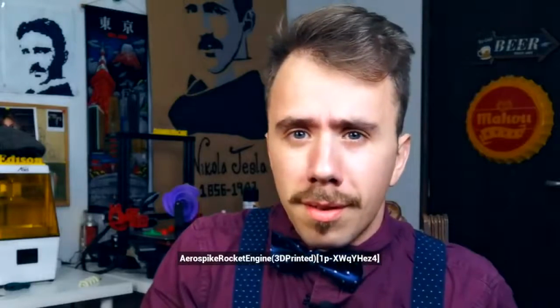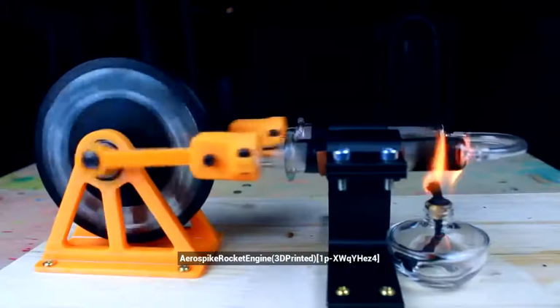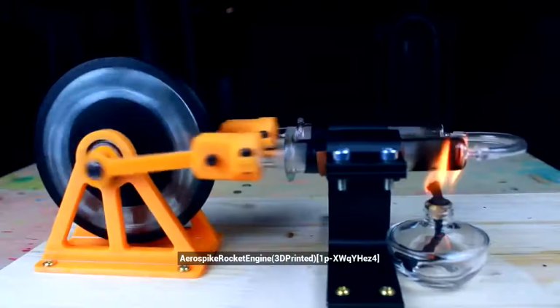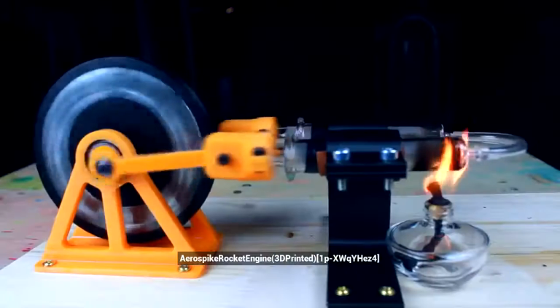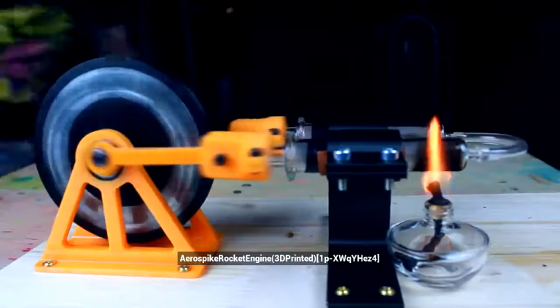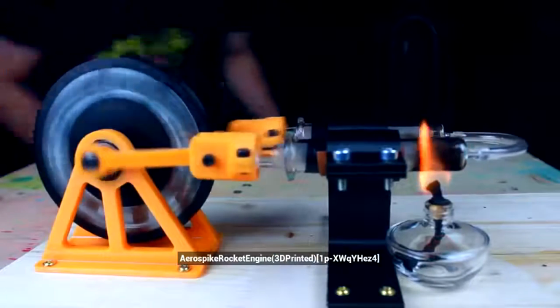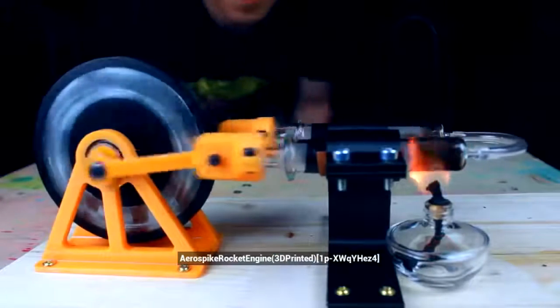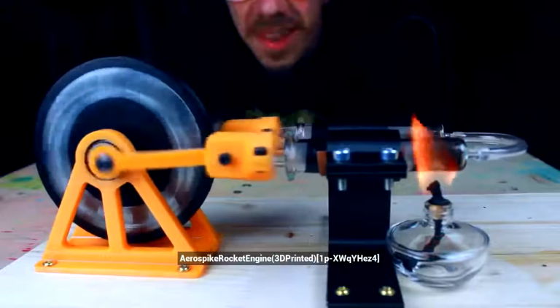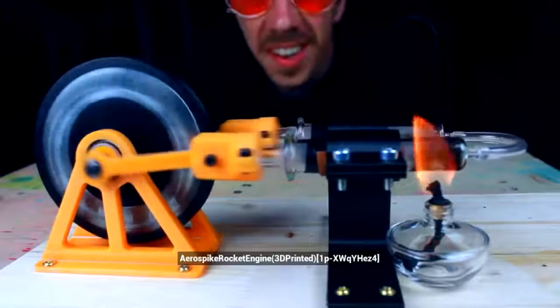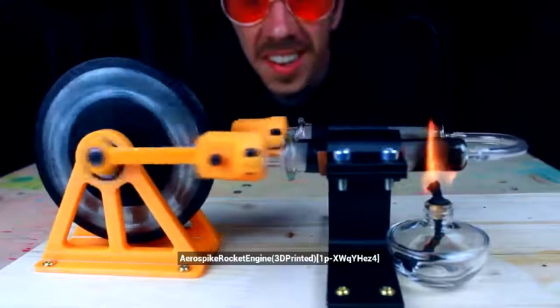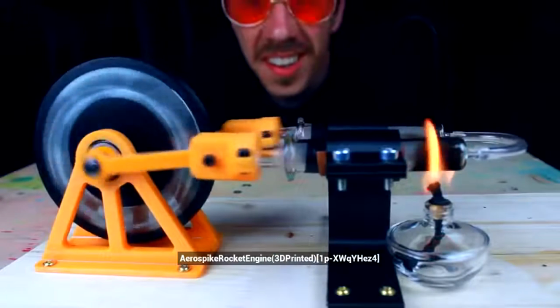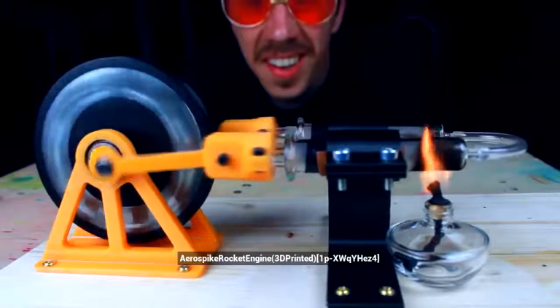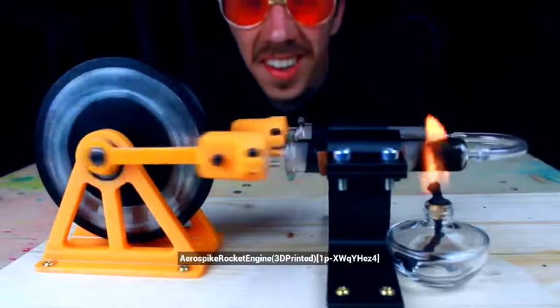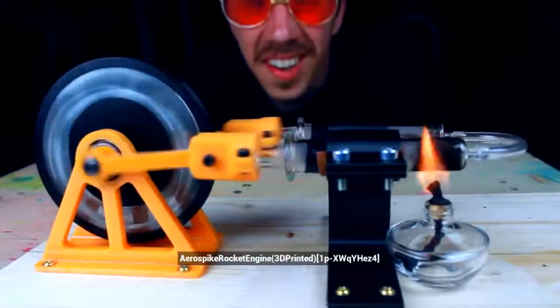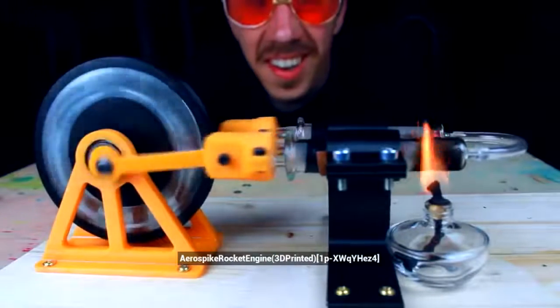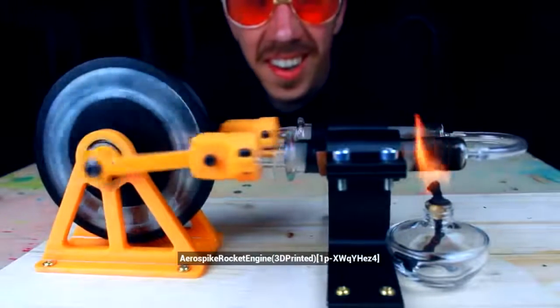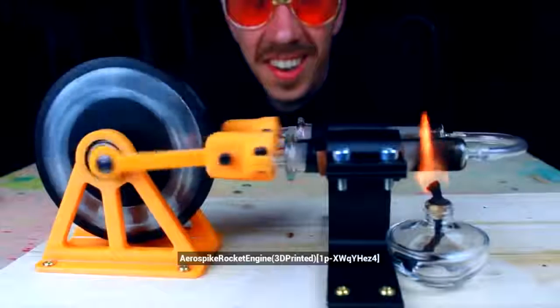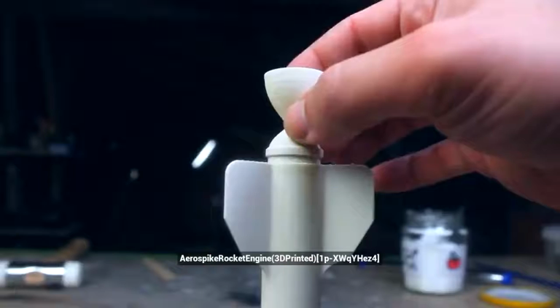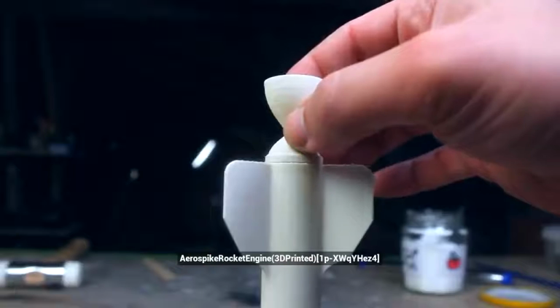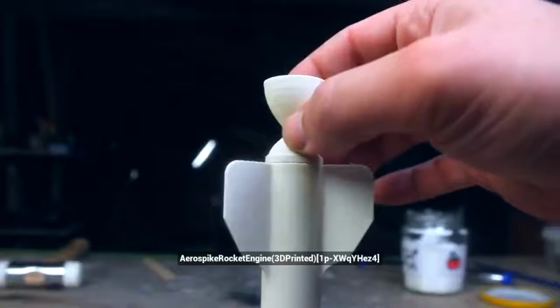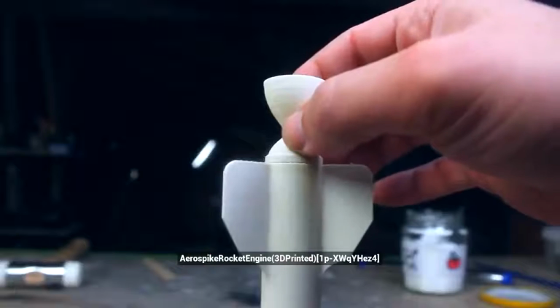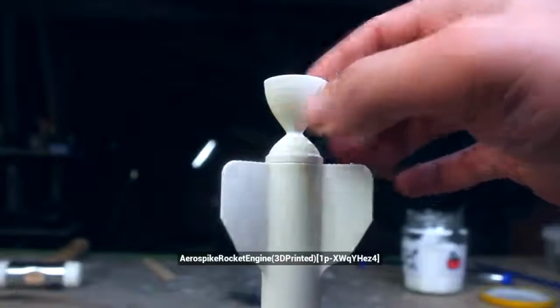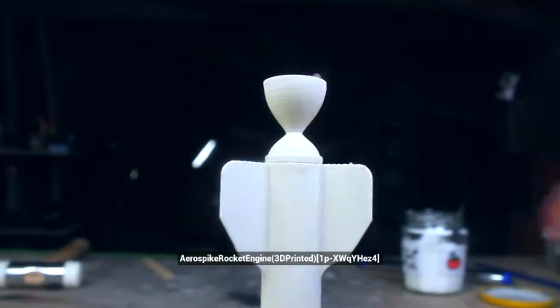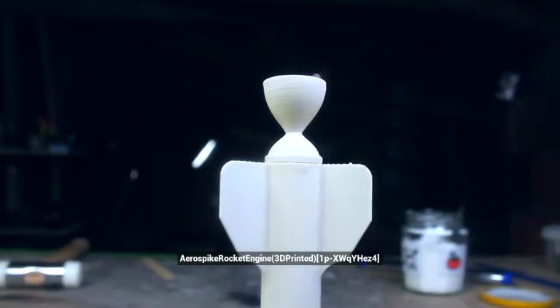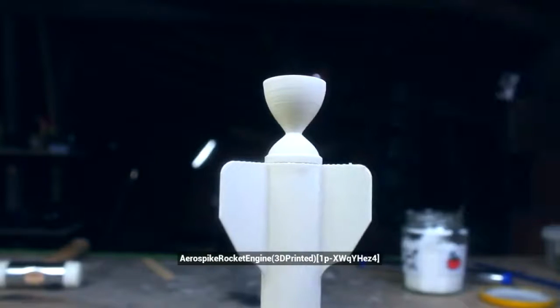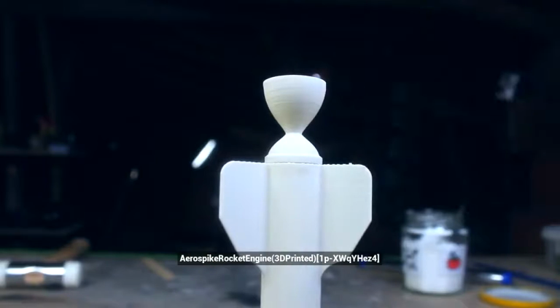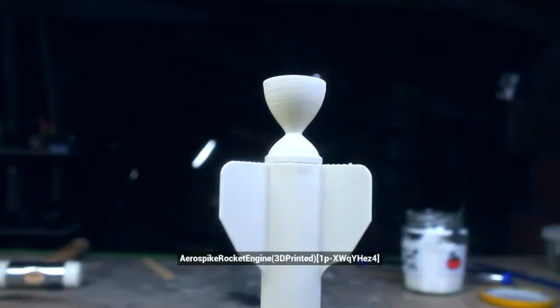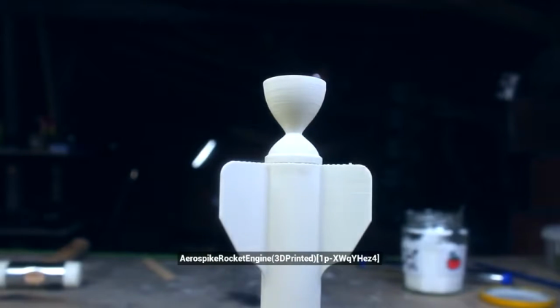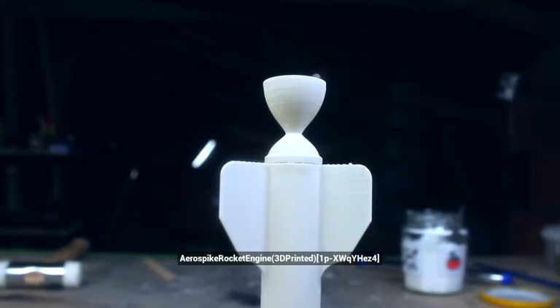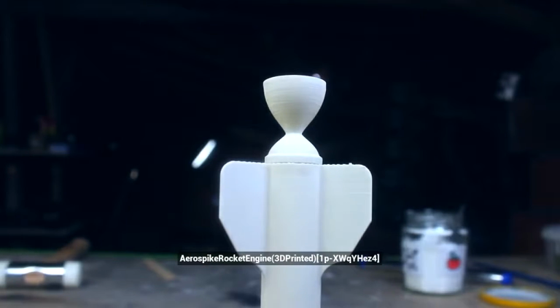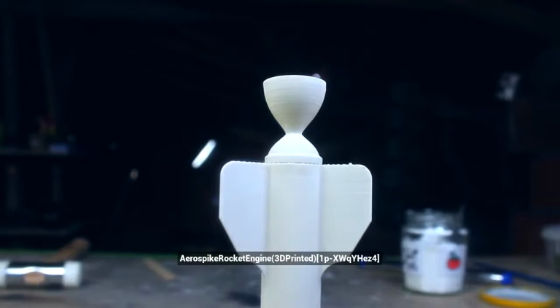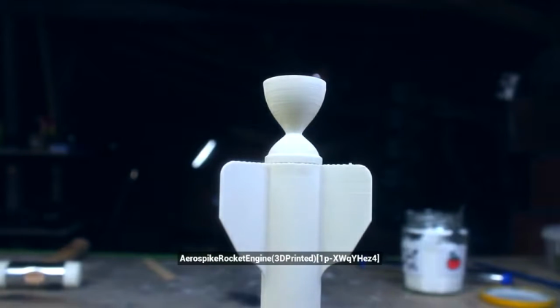On my channel, I tend to build a lot of engines — Sterling engines — through gluing the nozzles in place. I still needed a way to ignite the propellant.